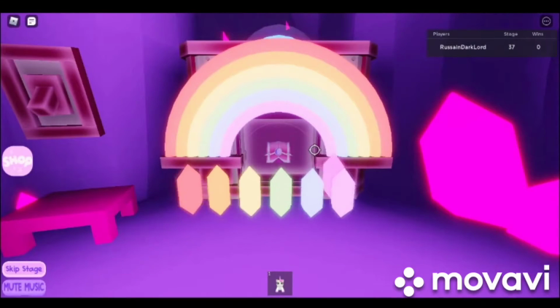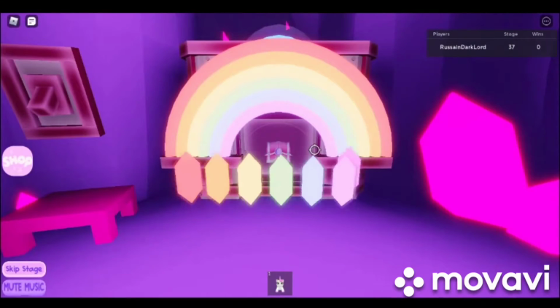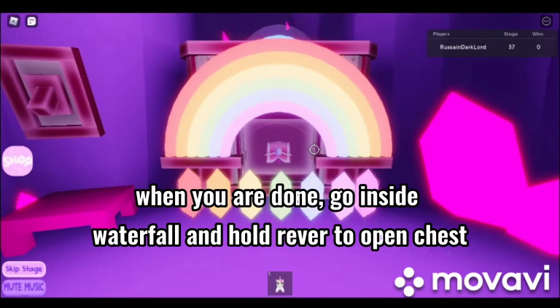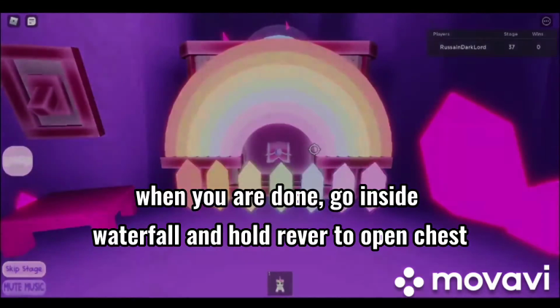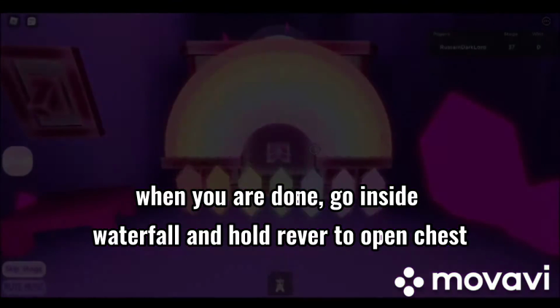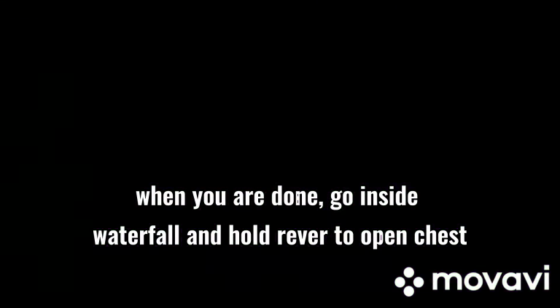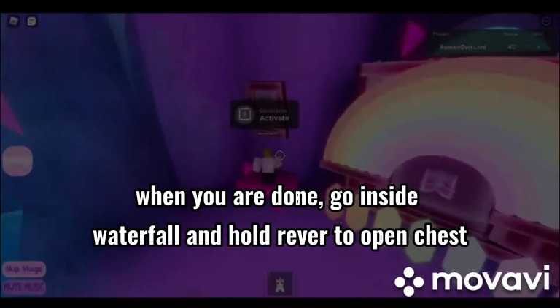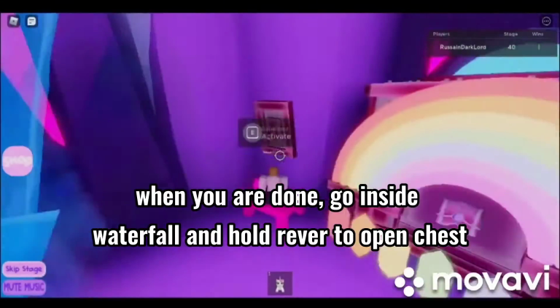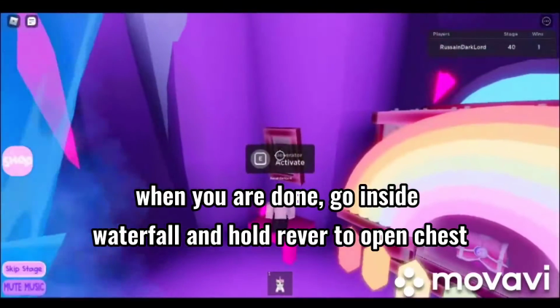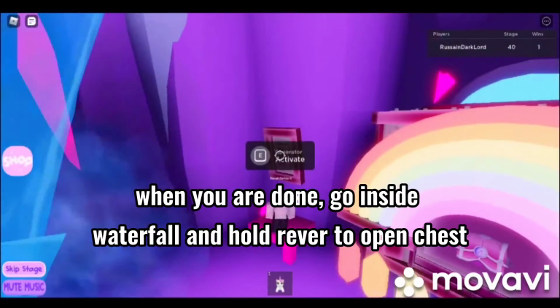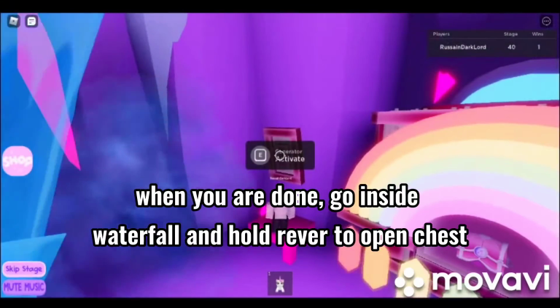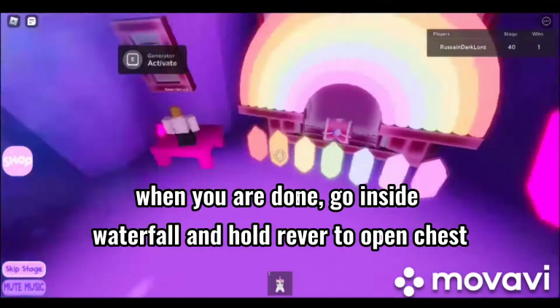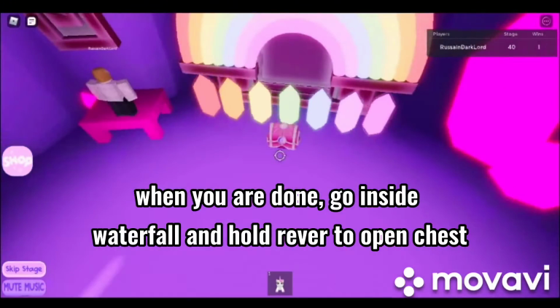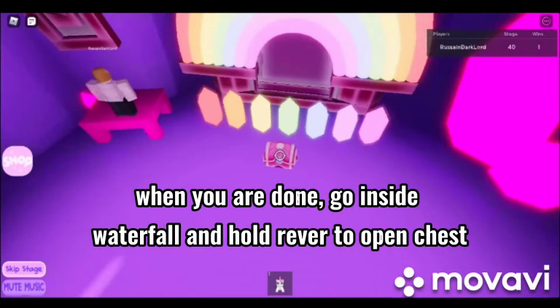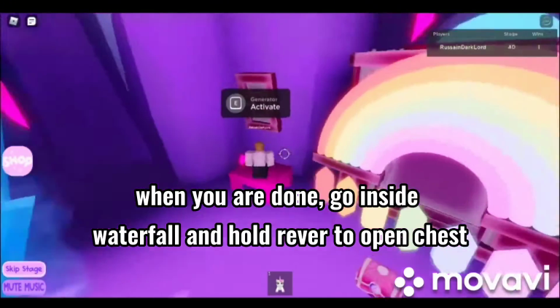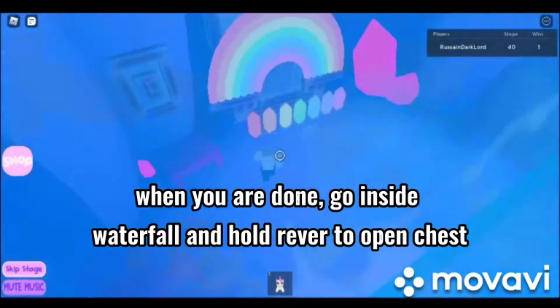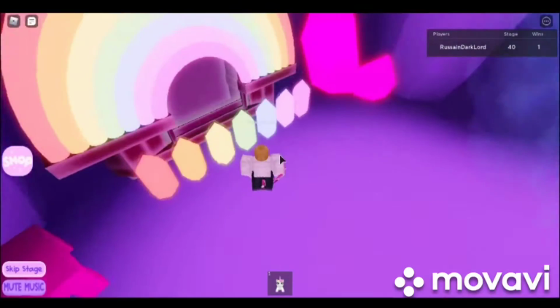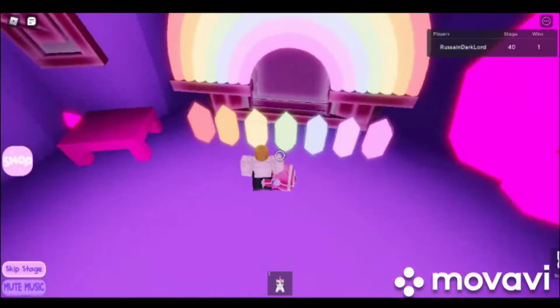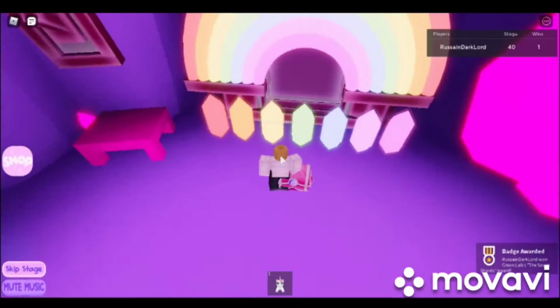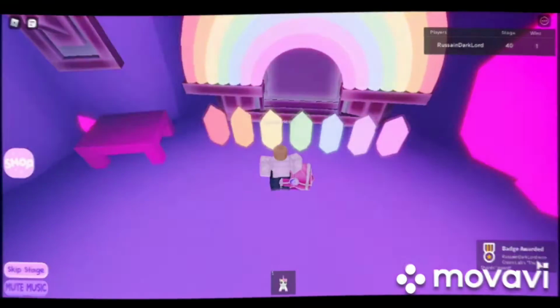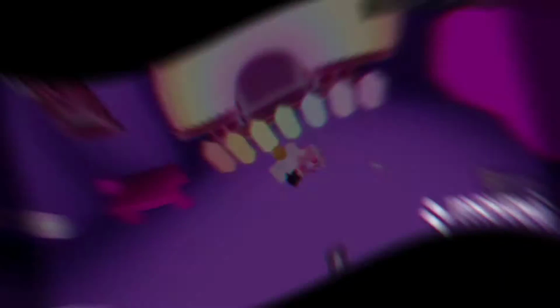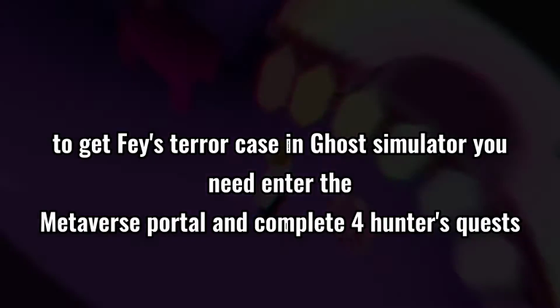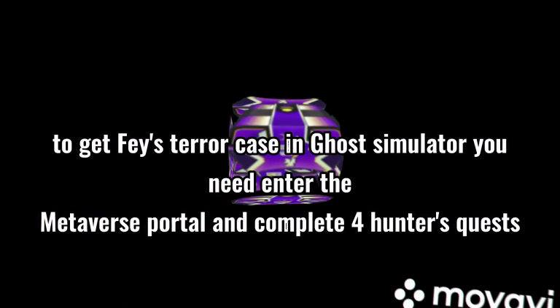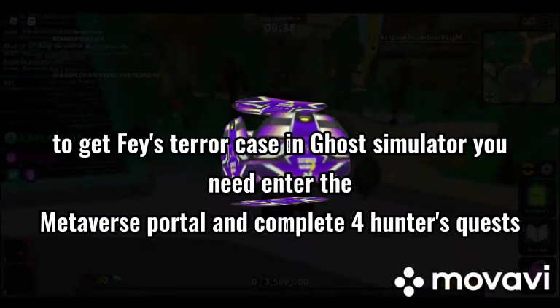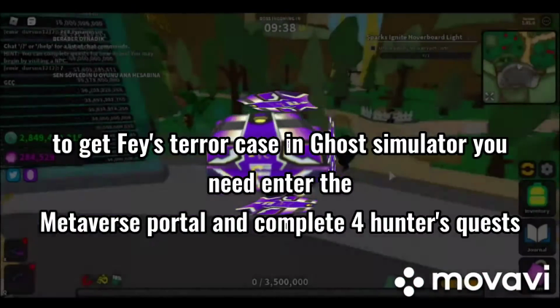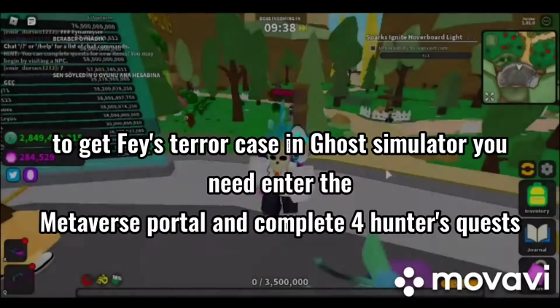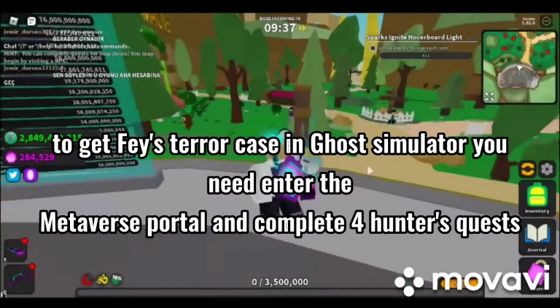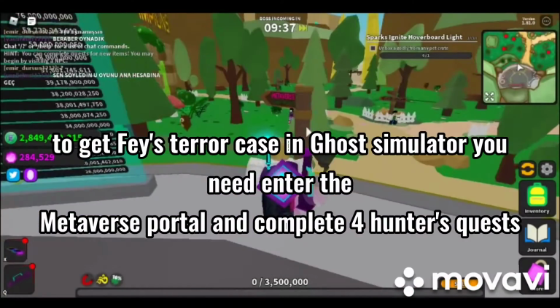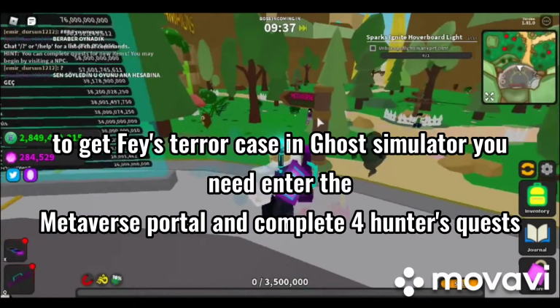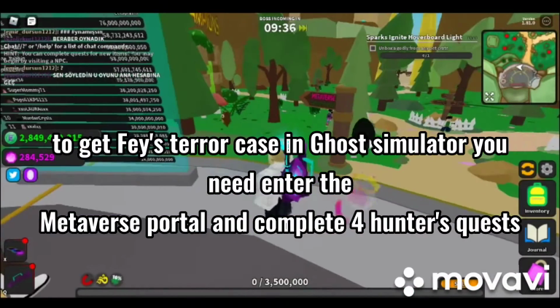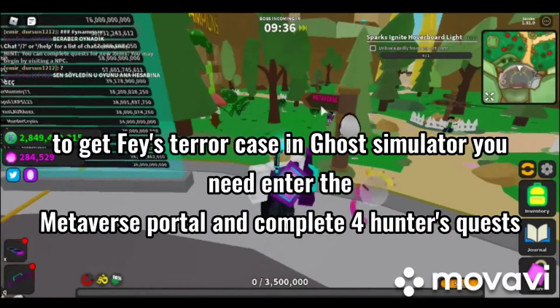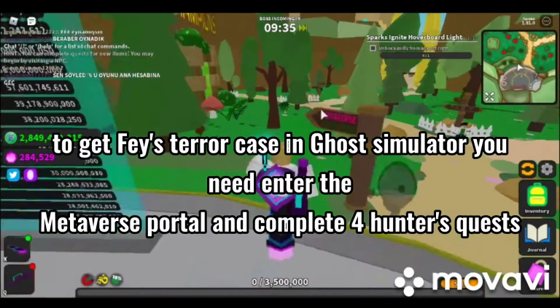When you are done, go inside the waterfall and hold to open the chest to get Phase Paracase. Then move on to Ghost Simulator.